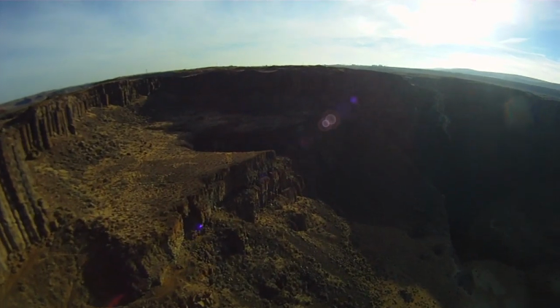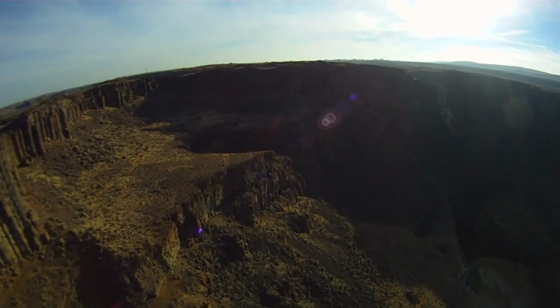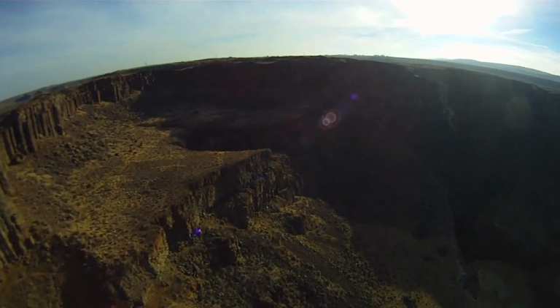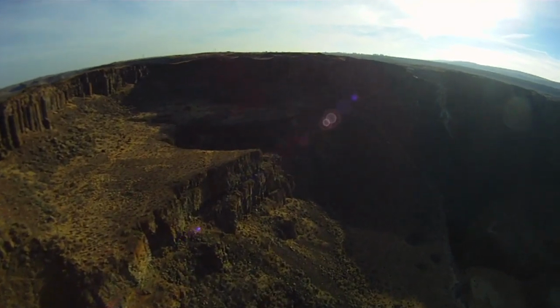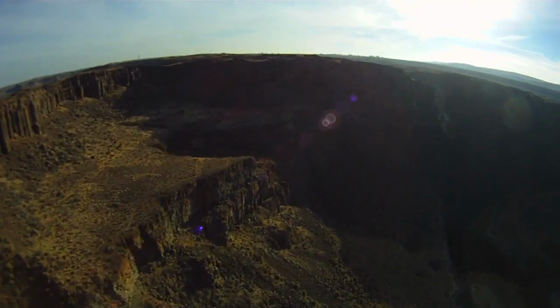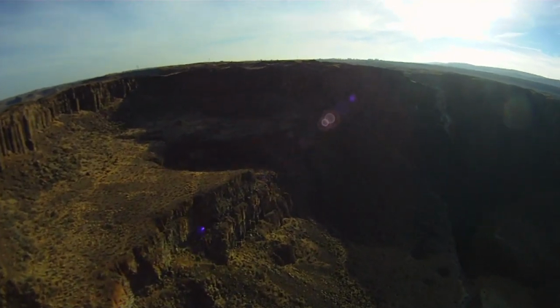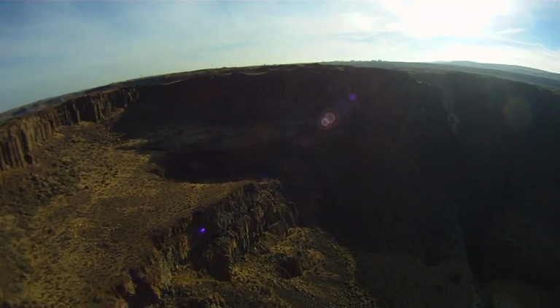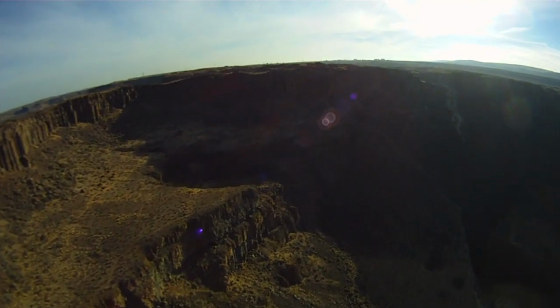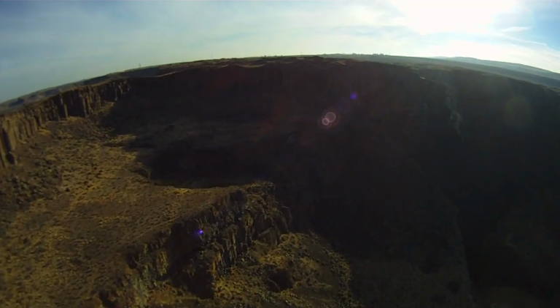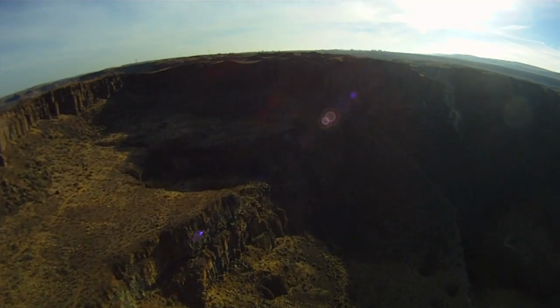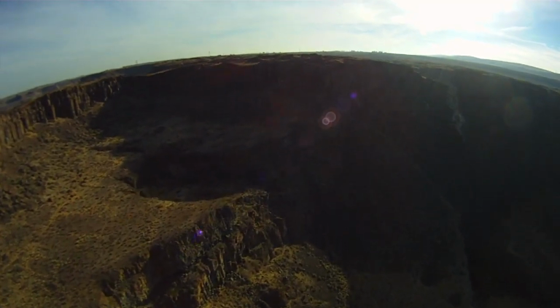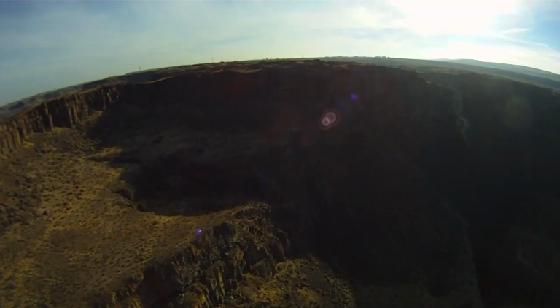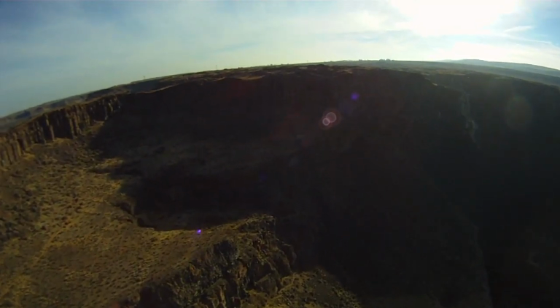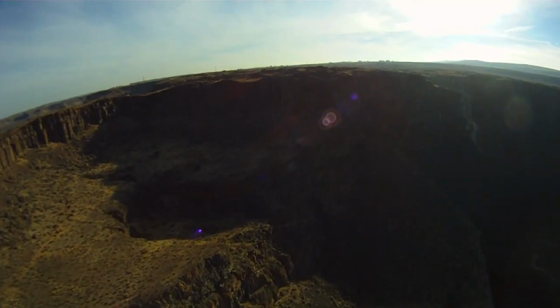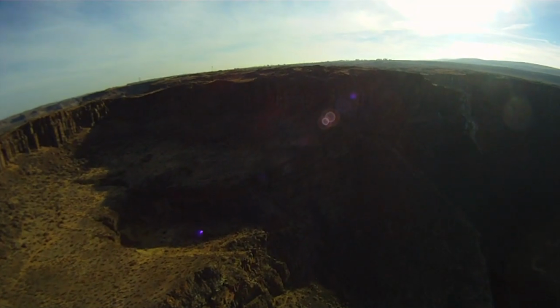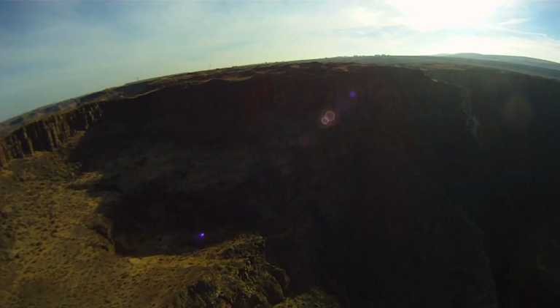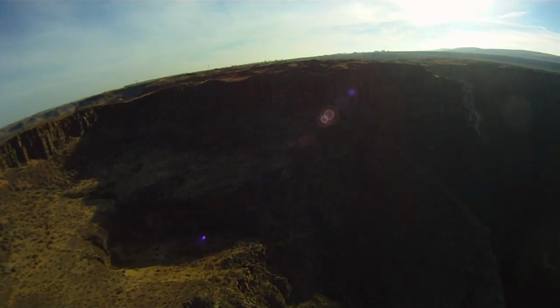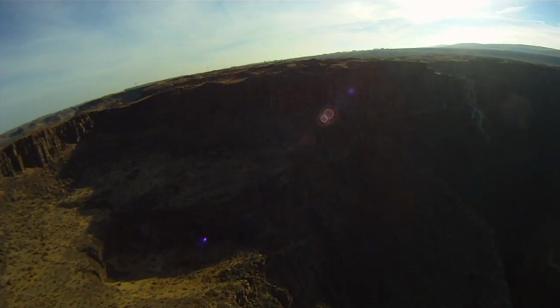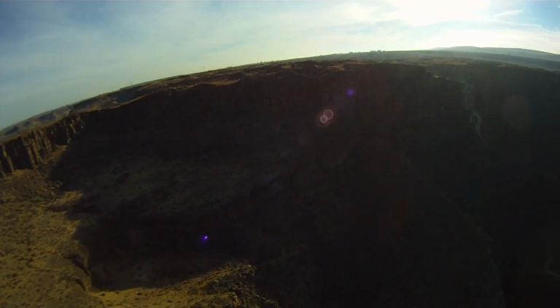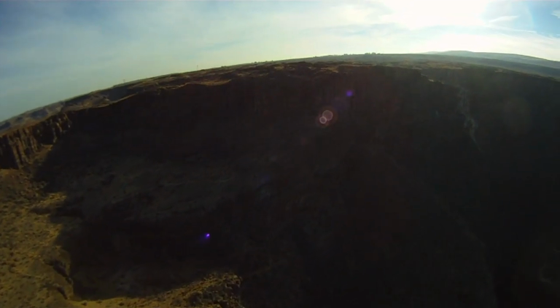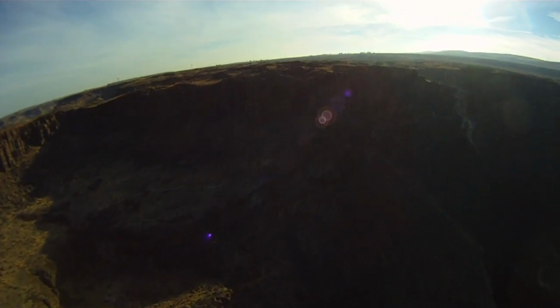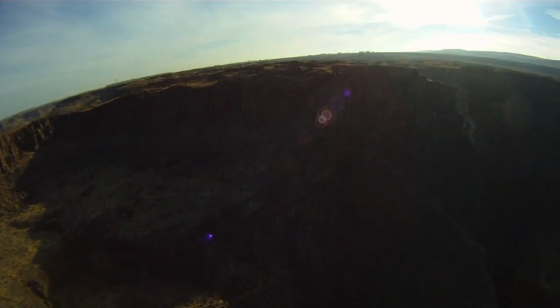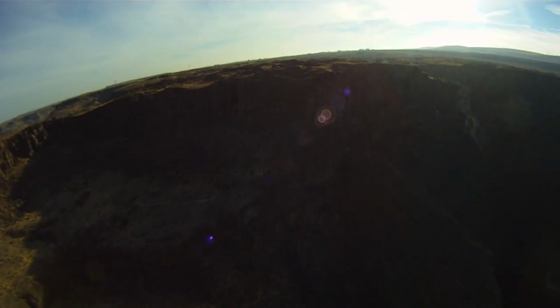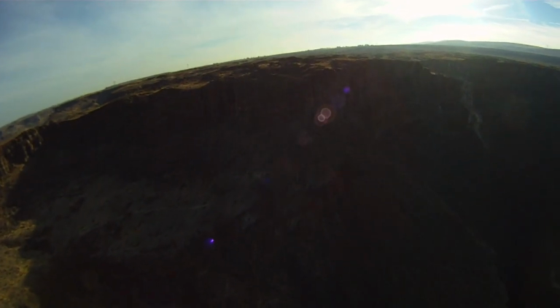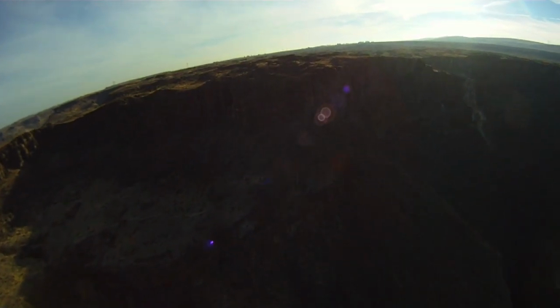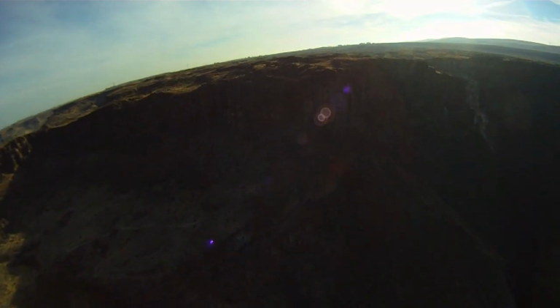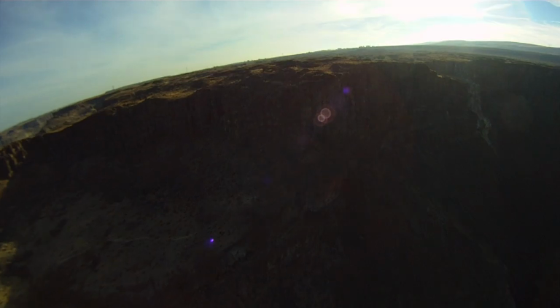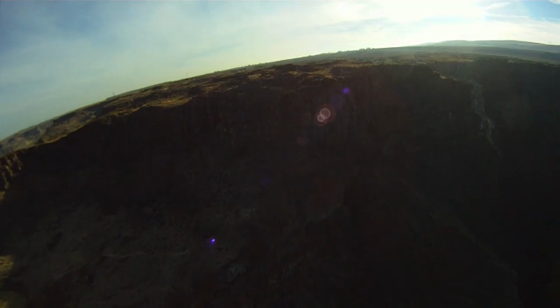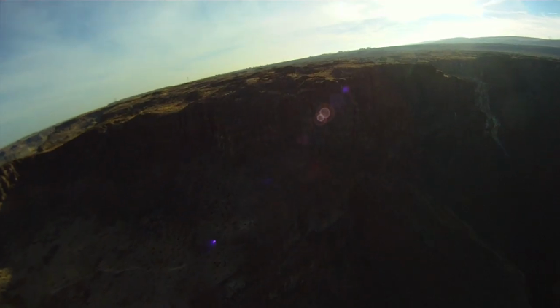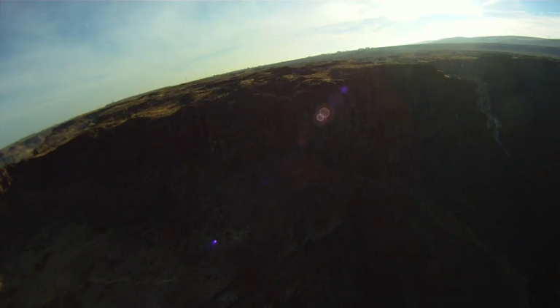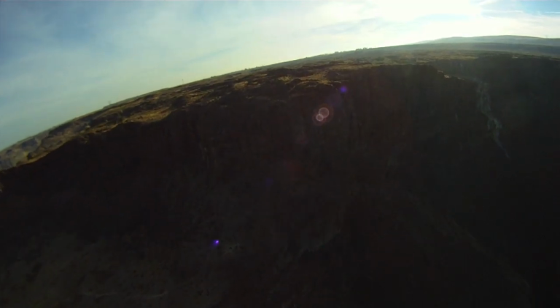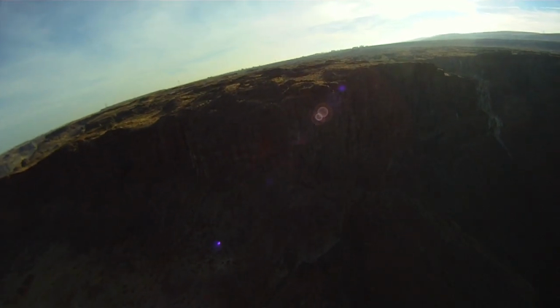For a sense of the scope and magnitude of these cataracts, look for the hiker on the rim as we pass over.